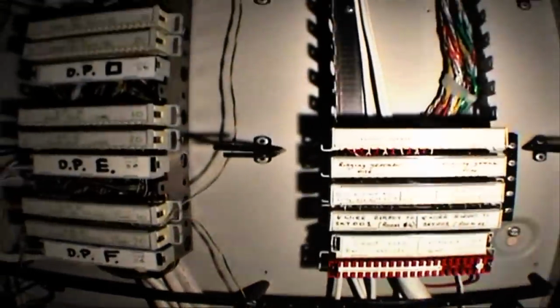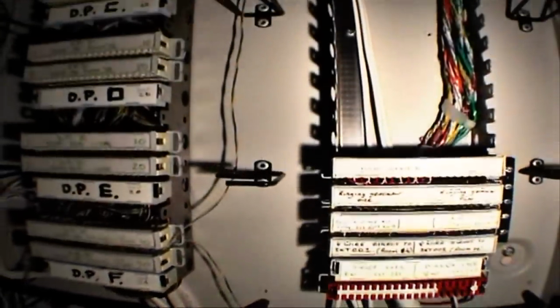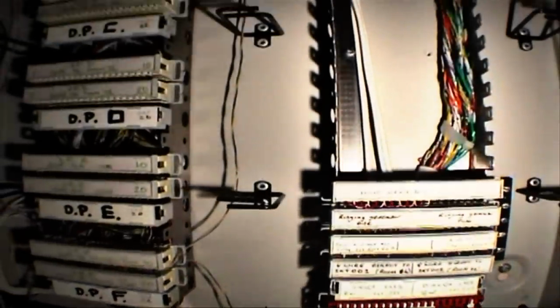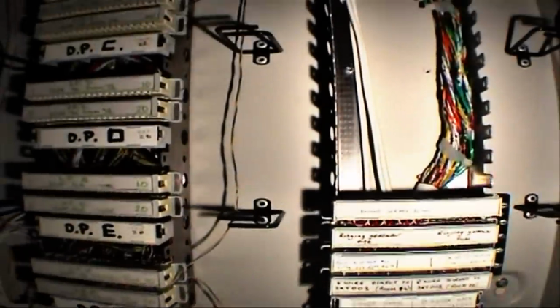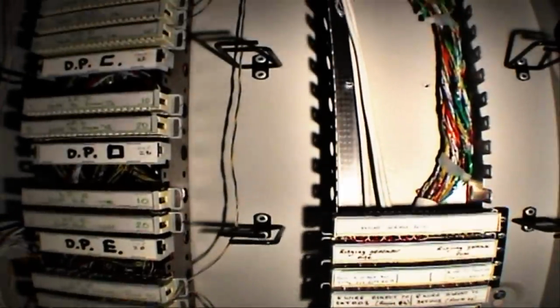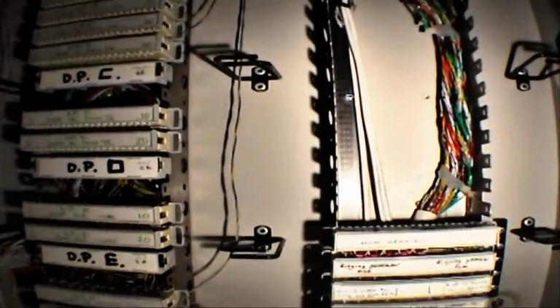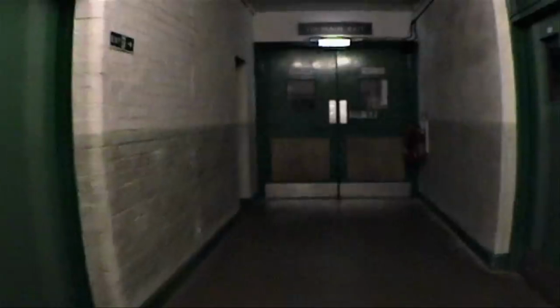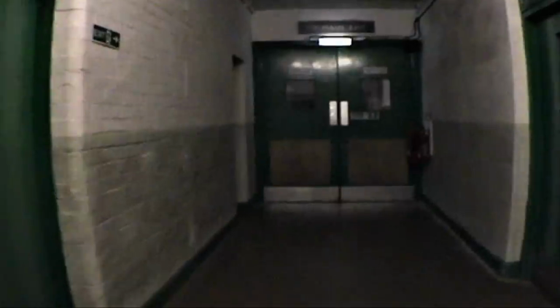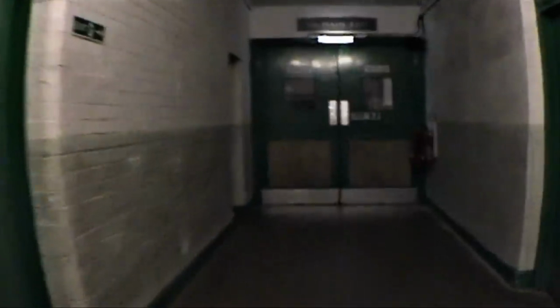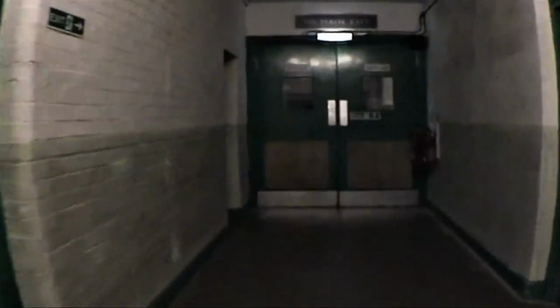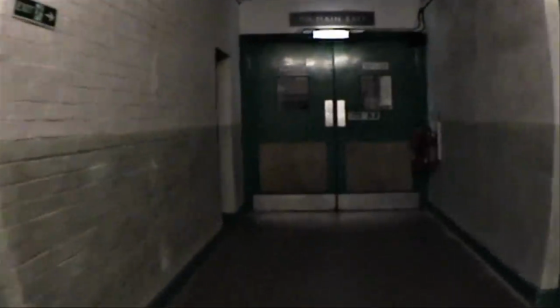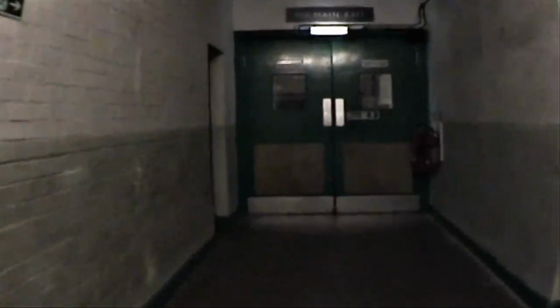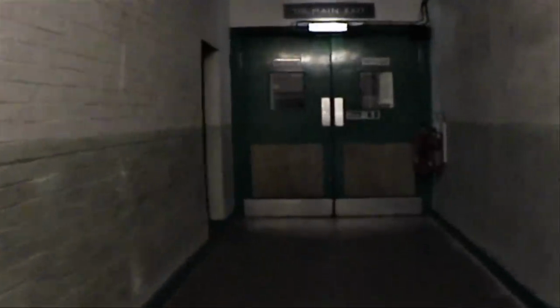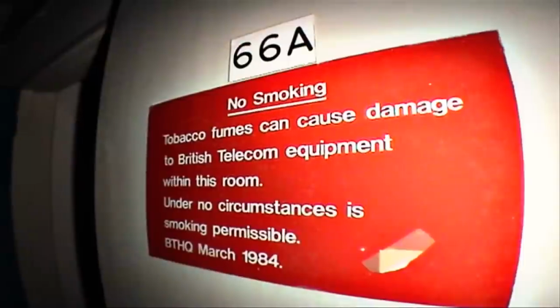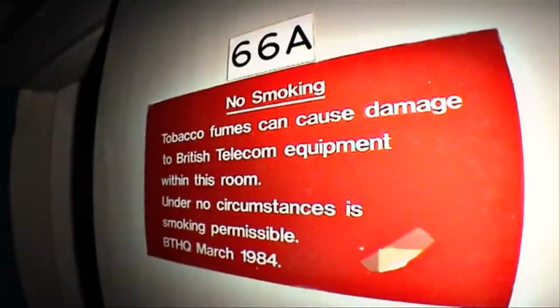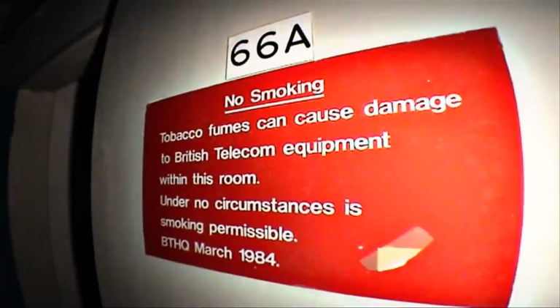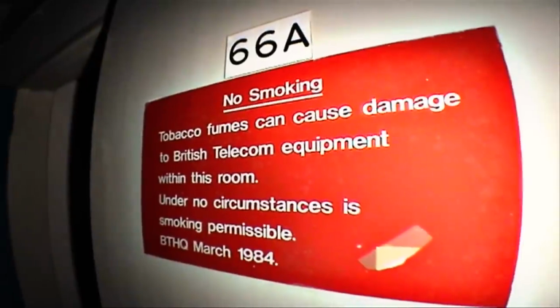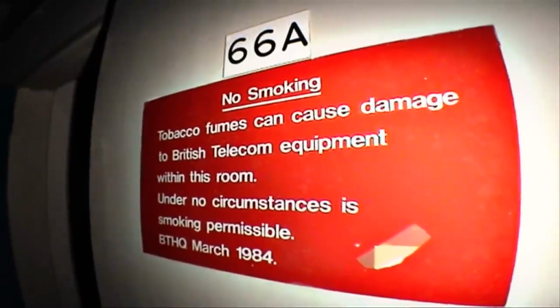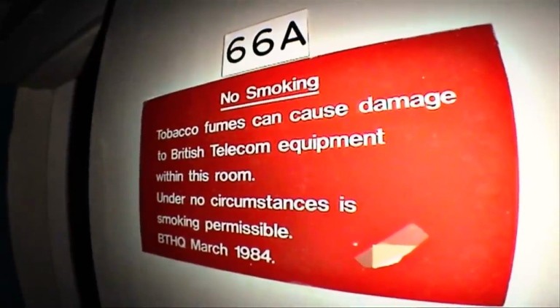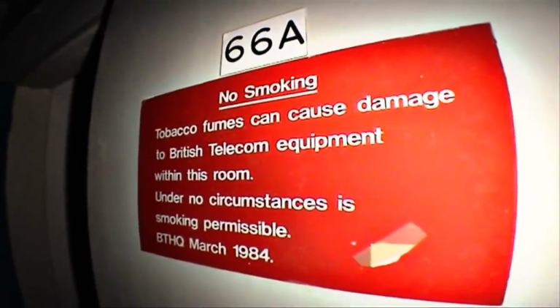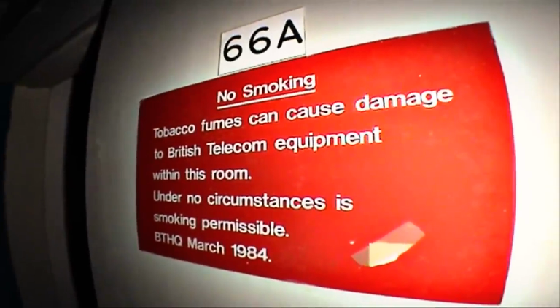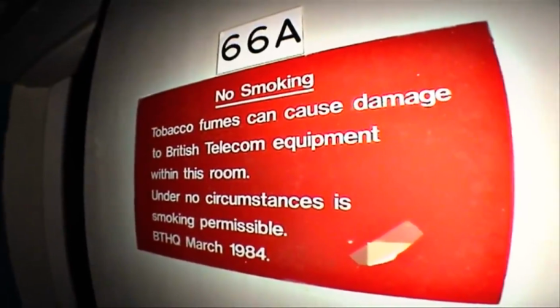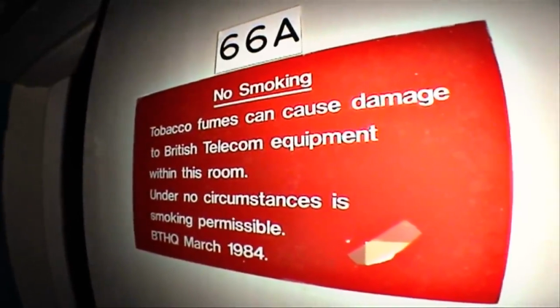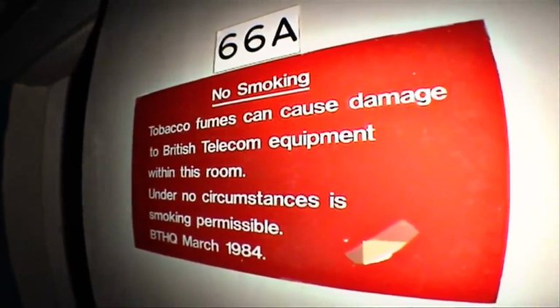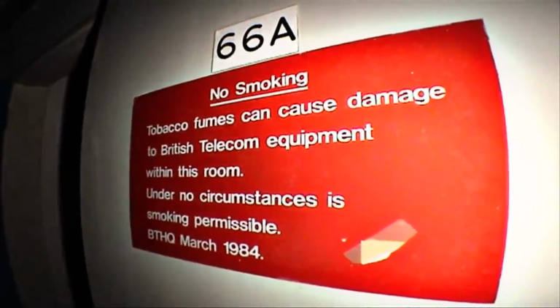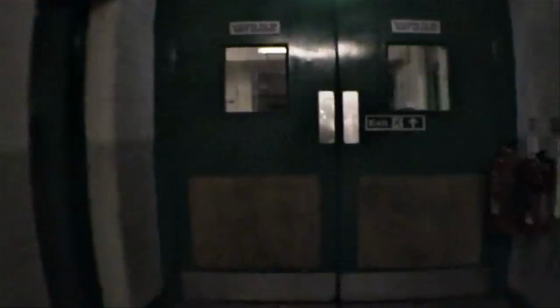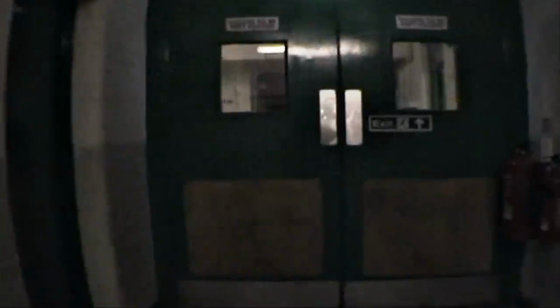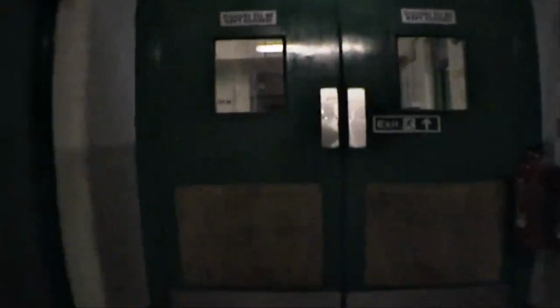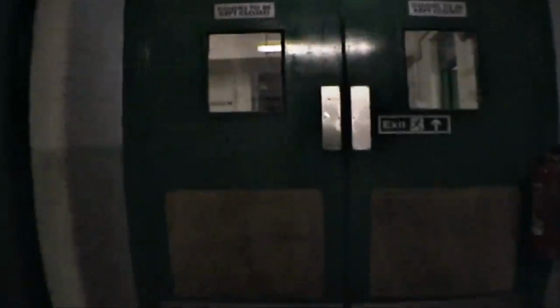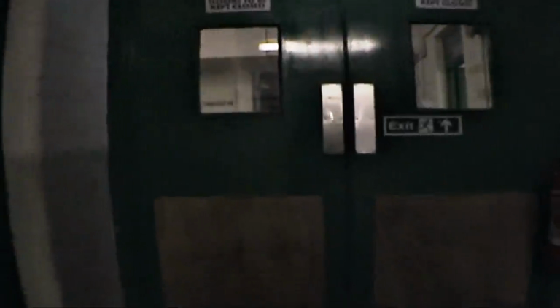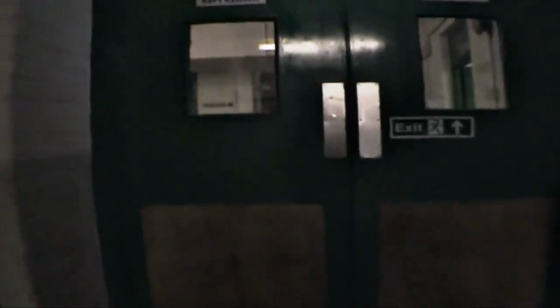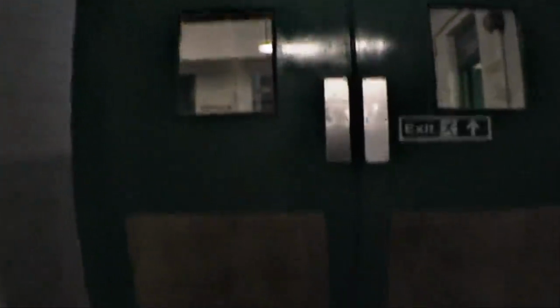The bunker now currently lies in private hands and the future is uncertain.